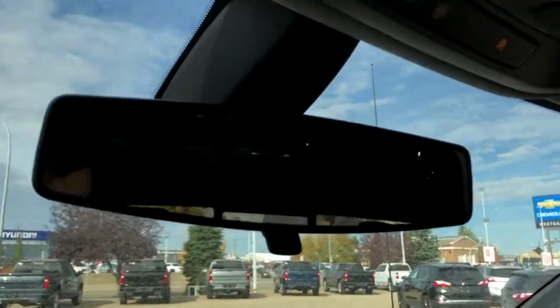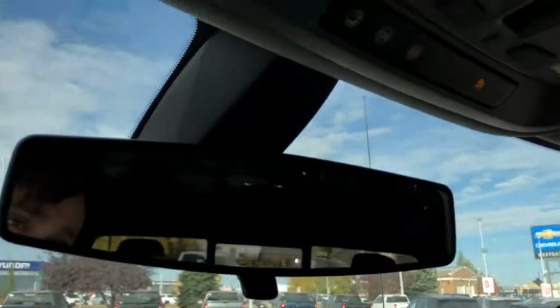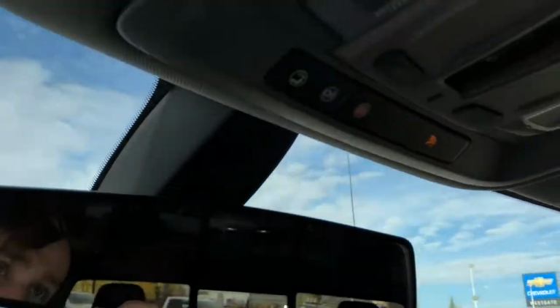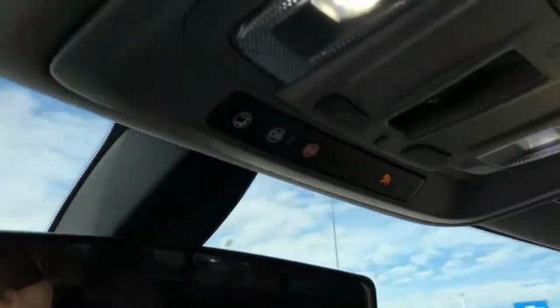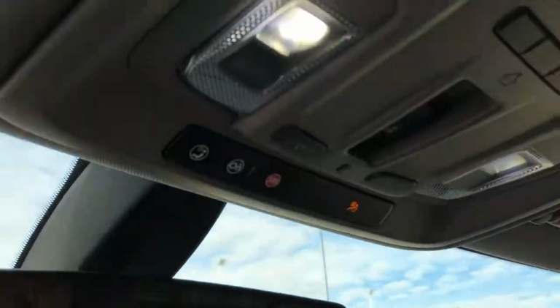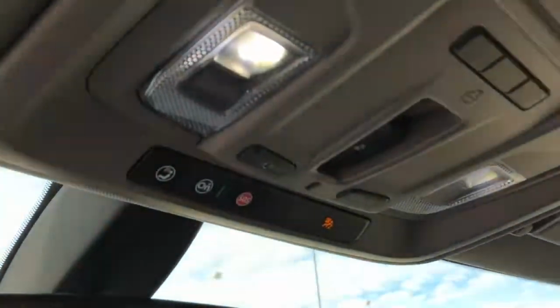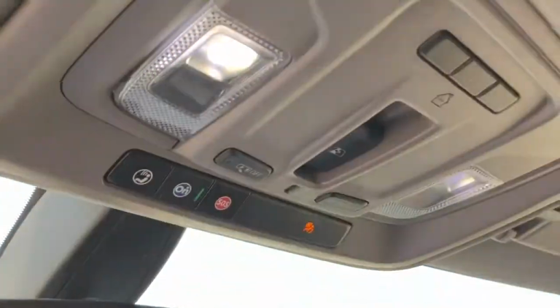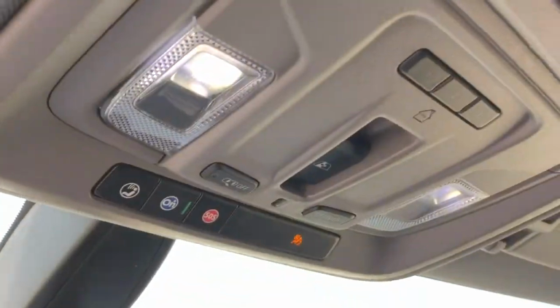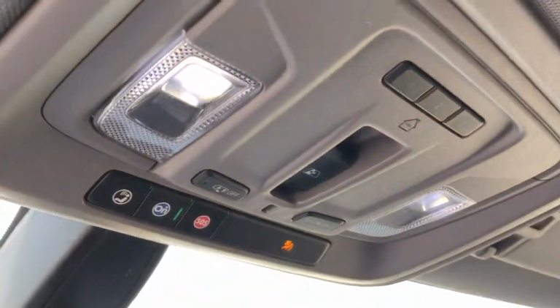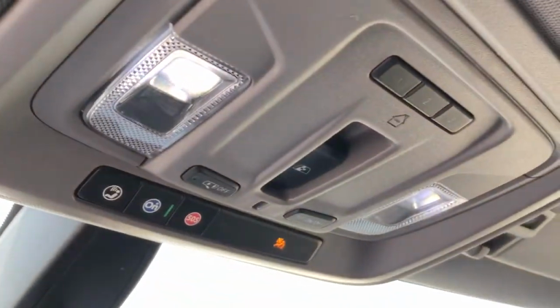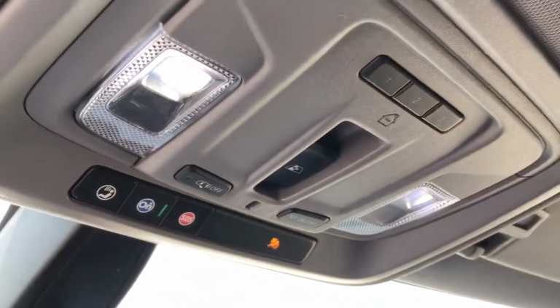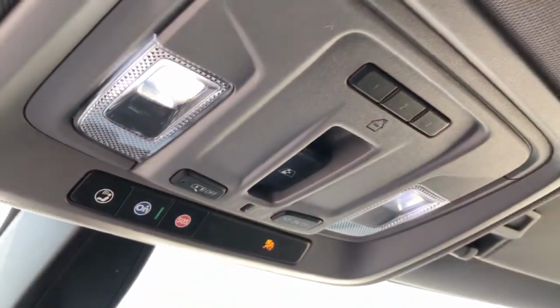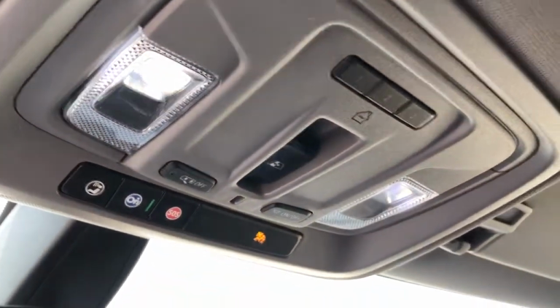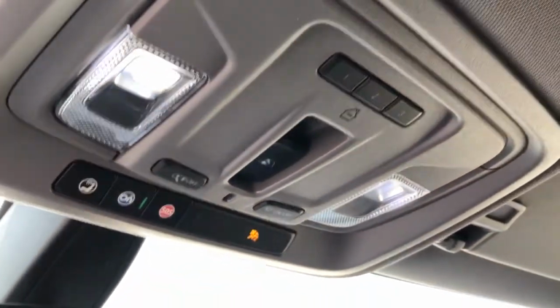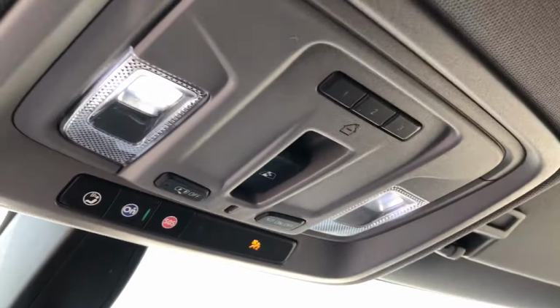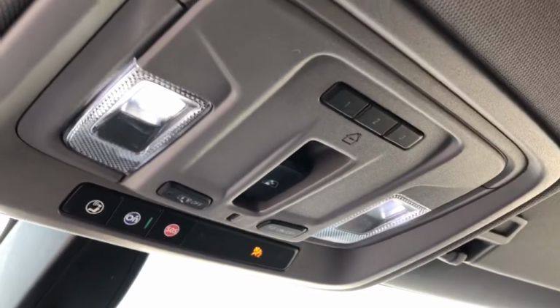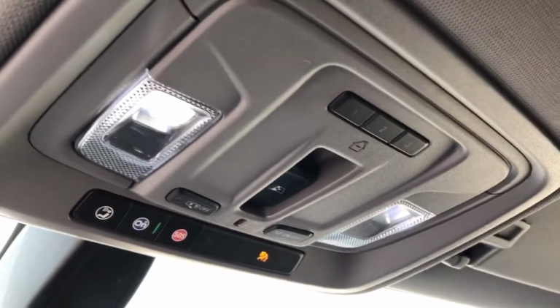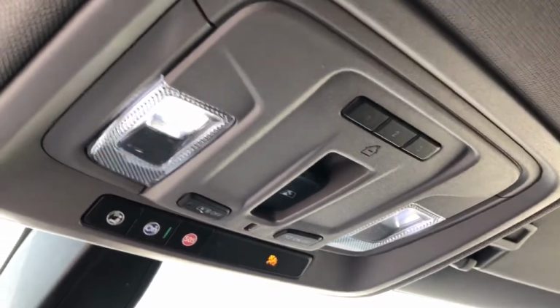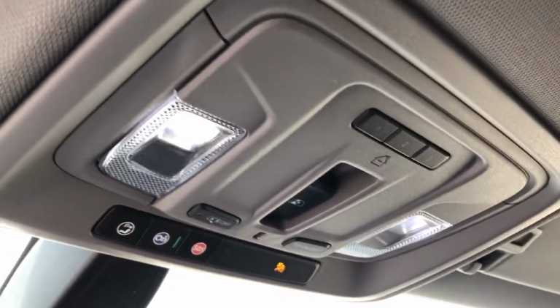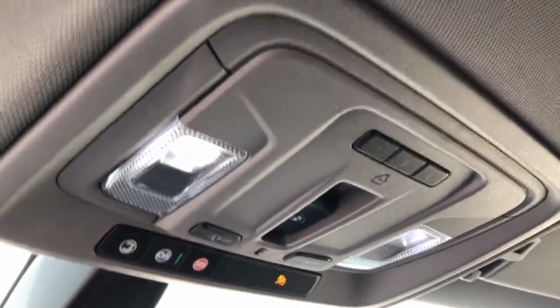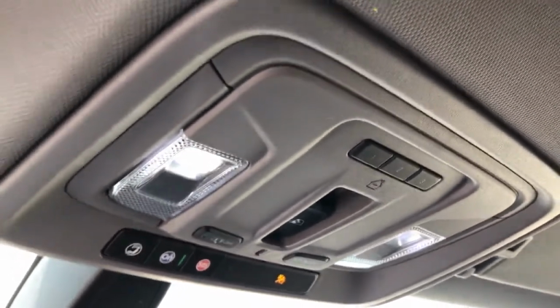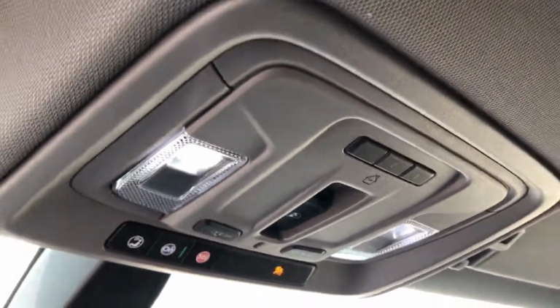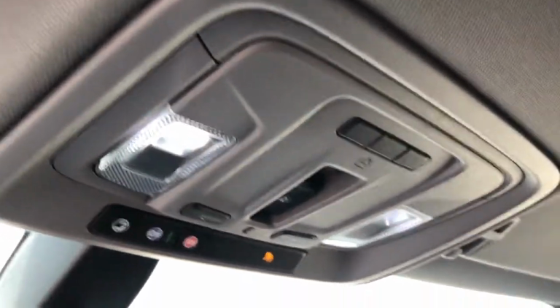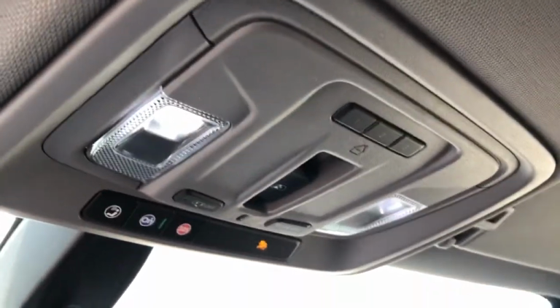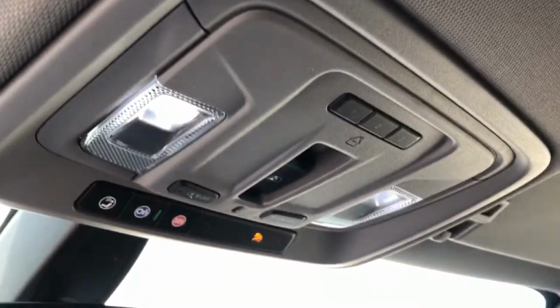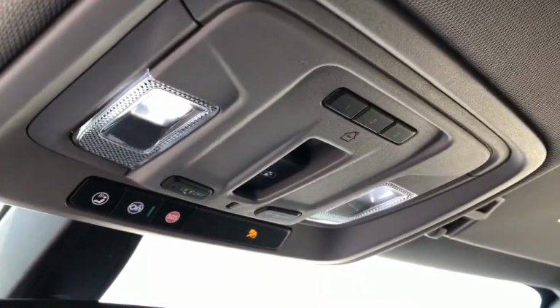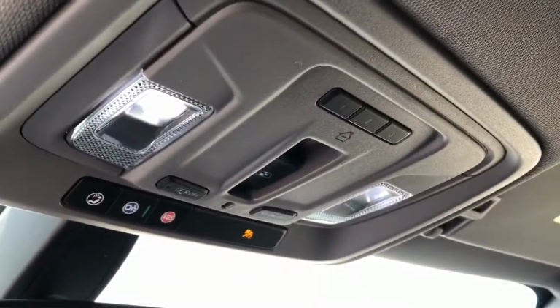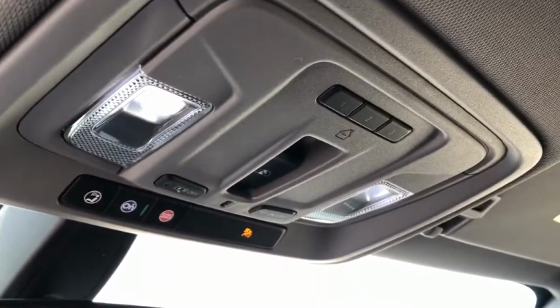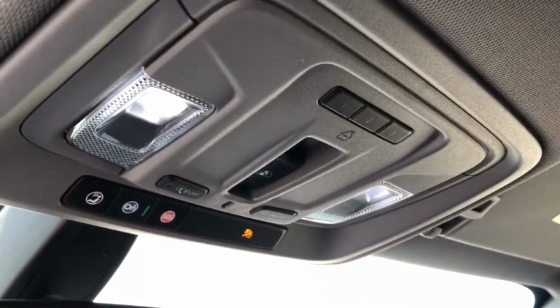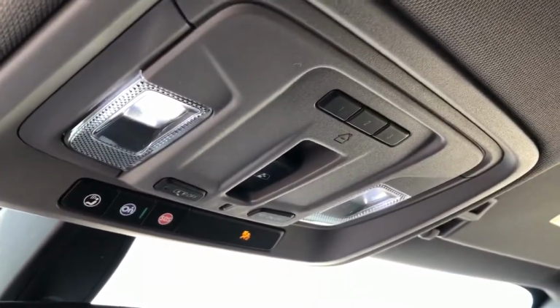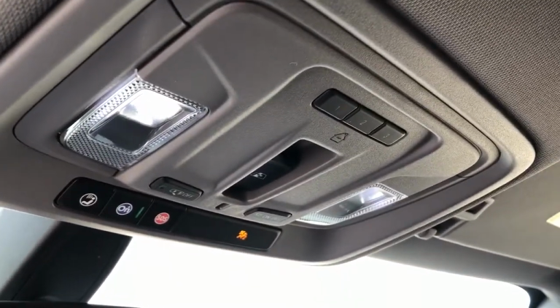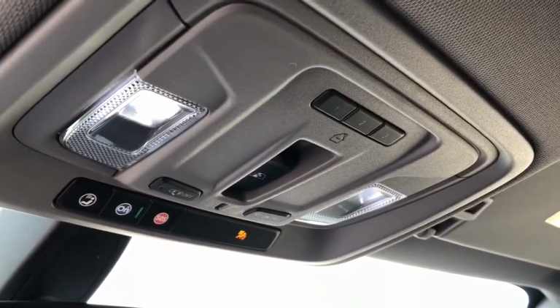Above the rear view mirror we have our OnStar controls, dome lights and dome light settings, and three garage door openers.